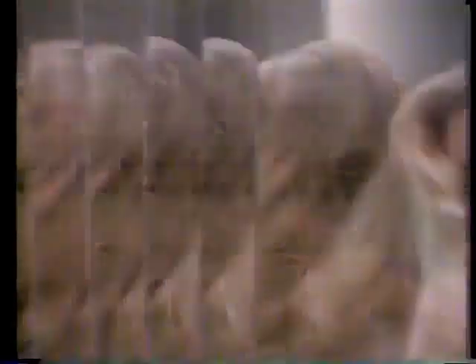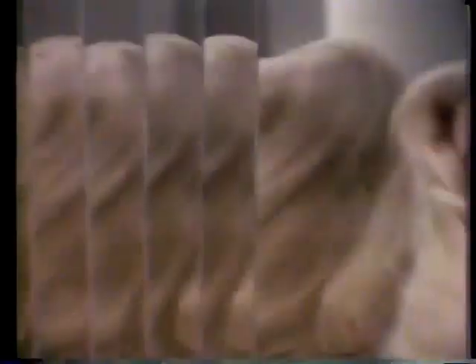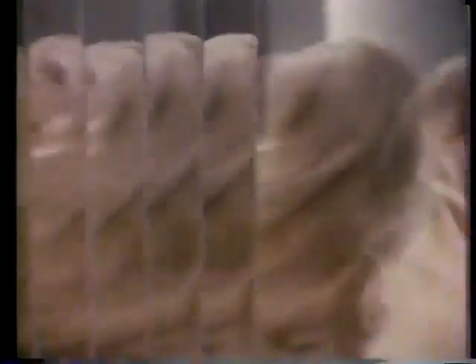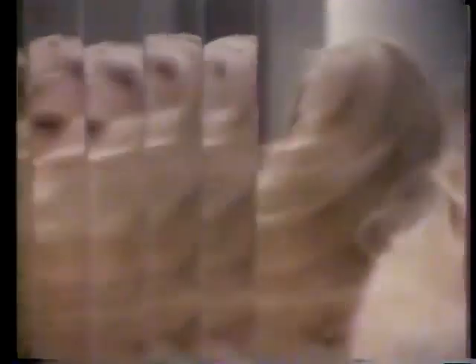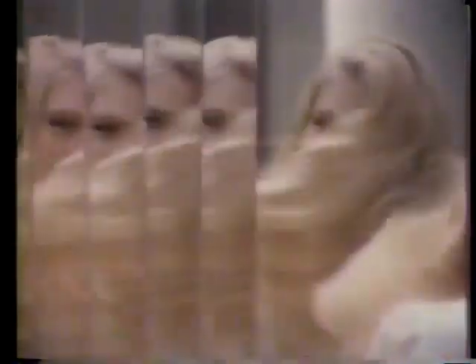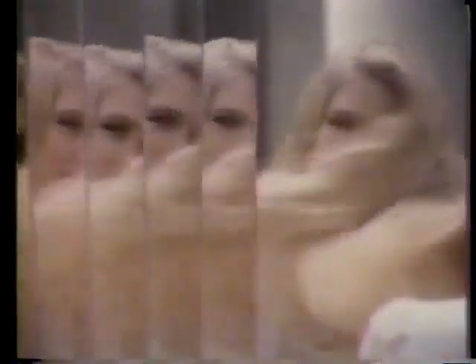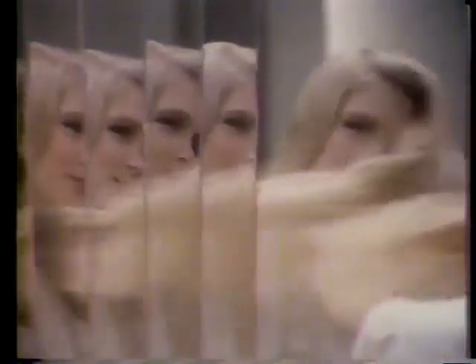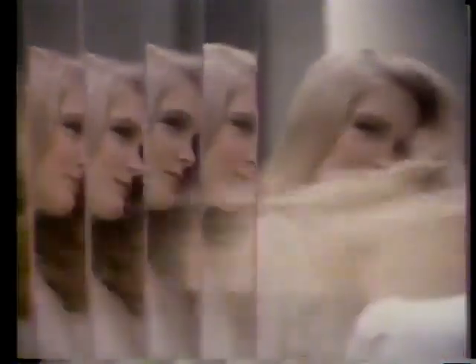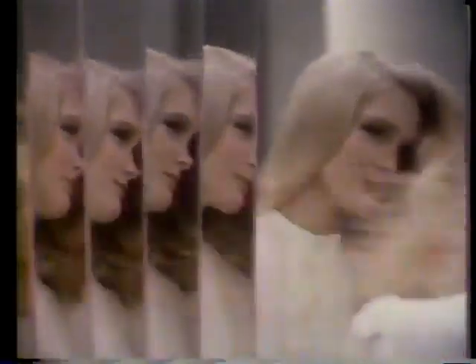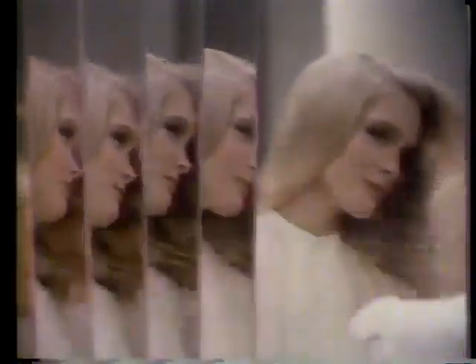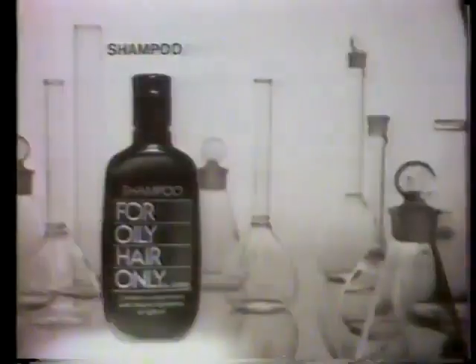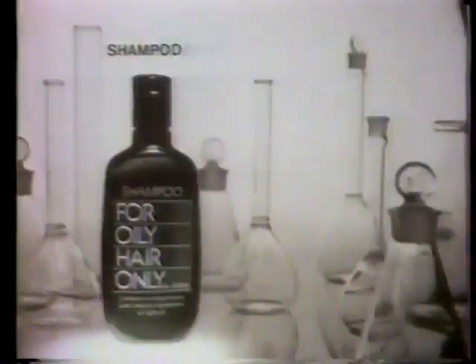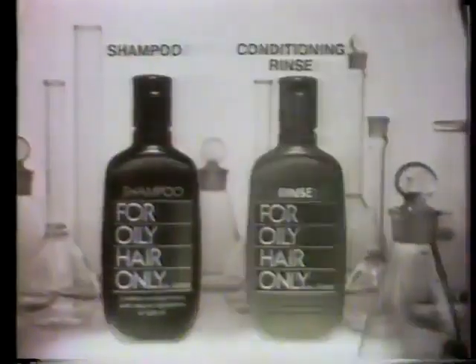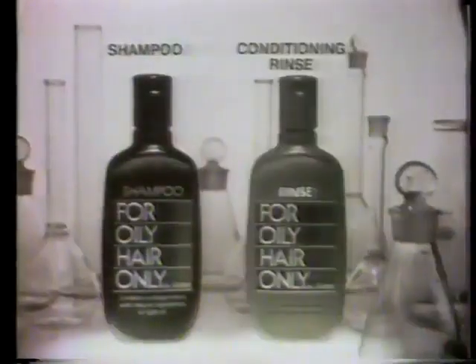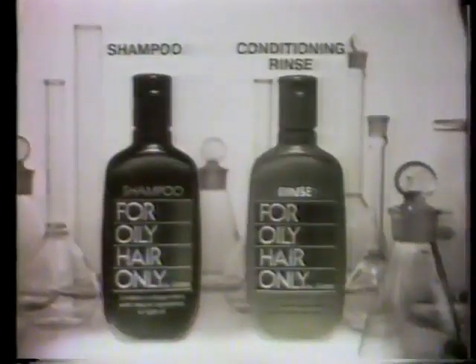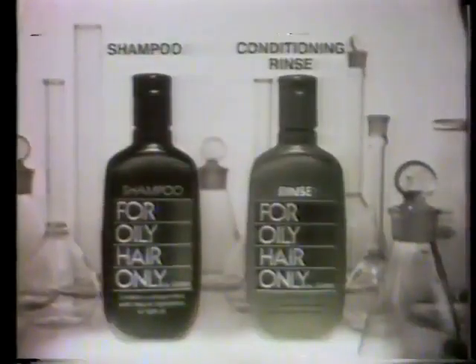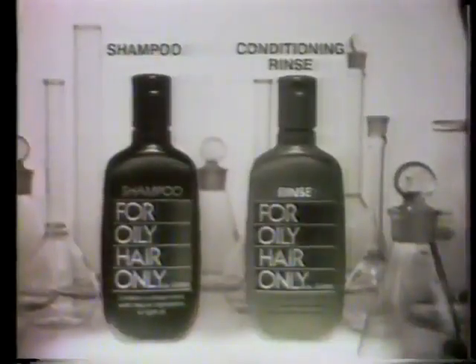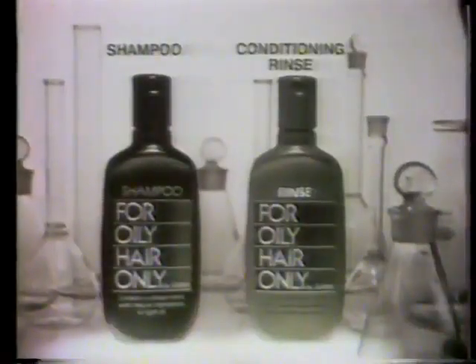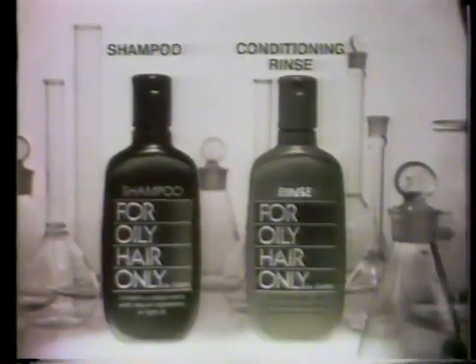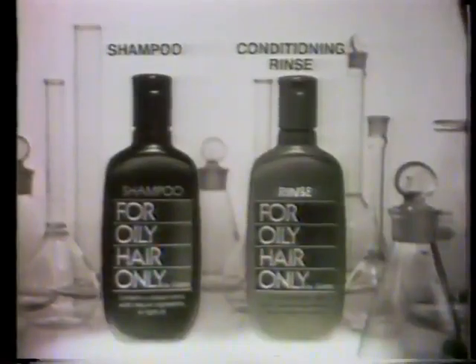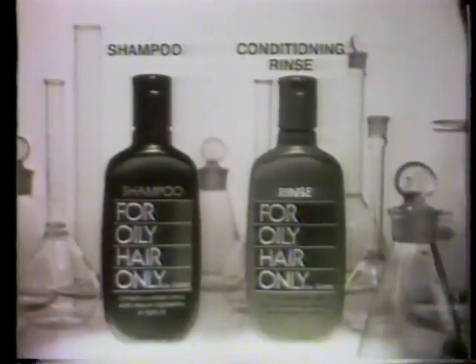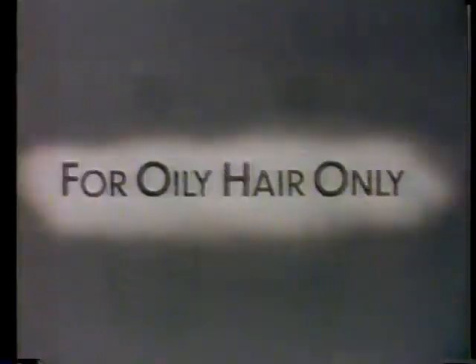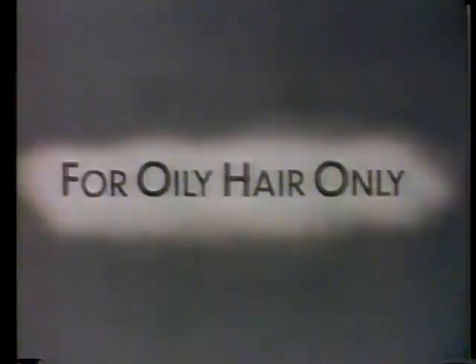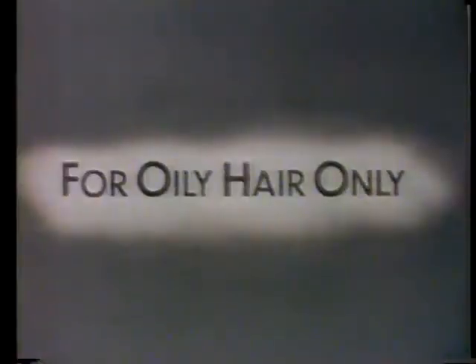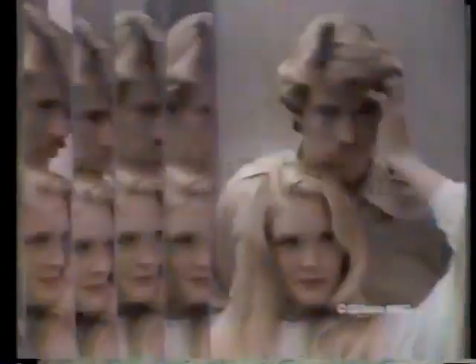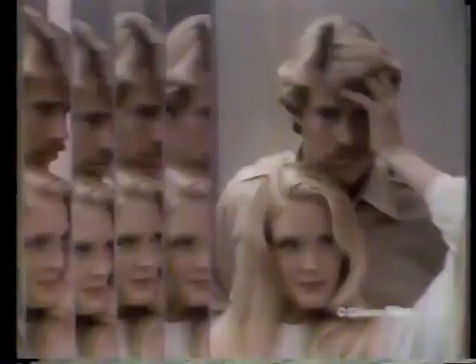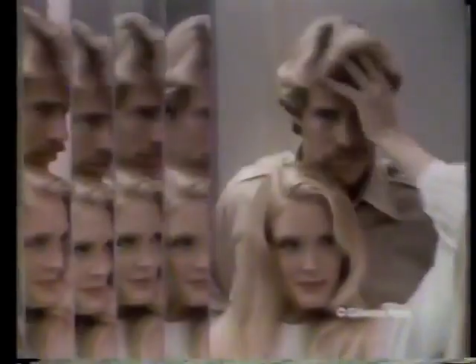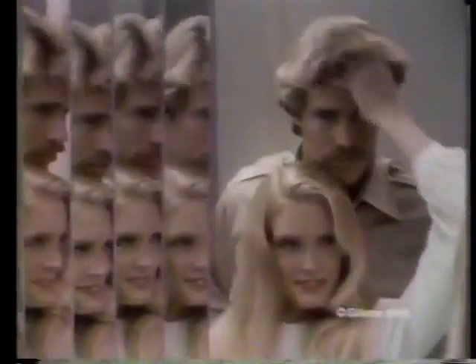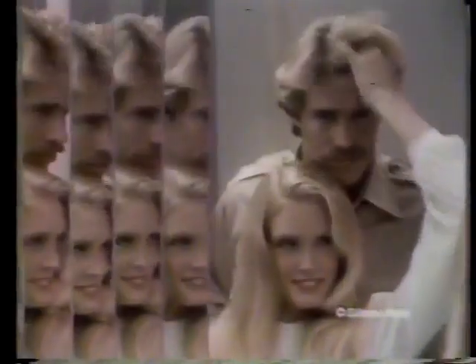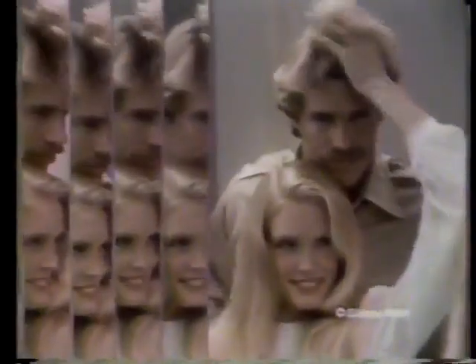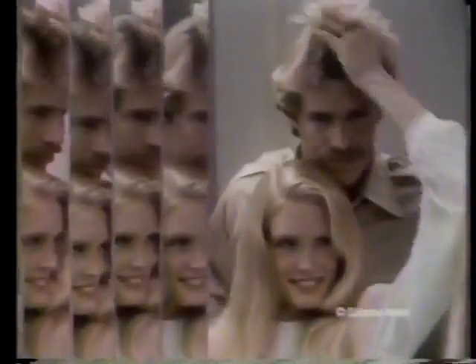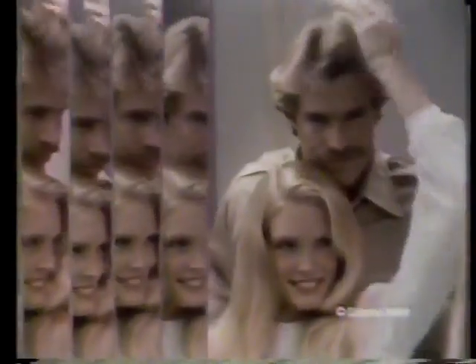And to keep it that way, for oily hair only — rinse. Foho. It's not just a lot of detergent.